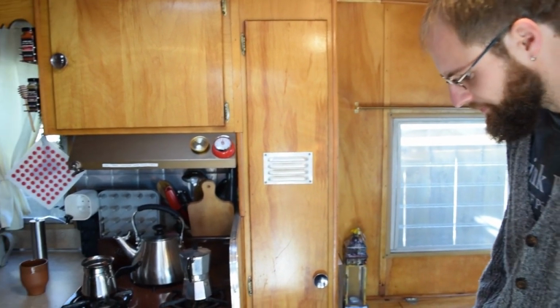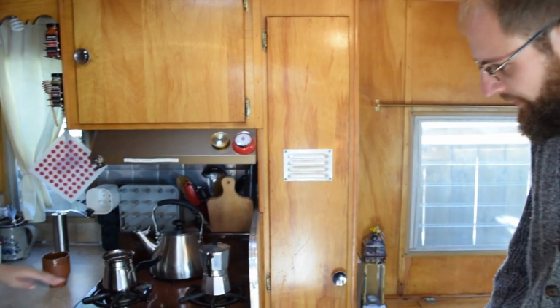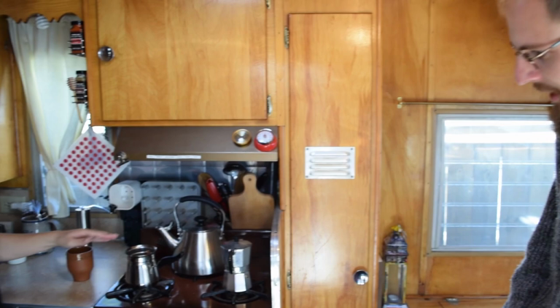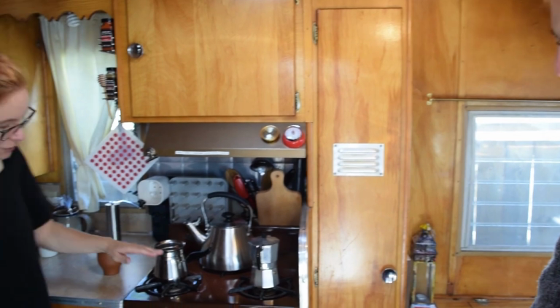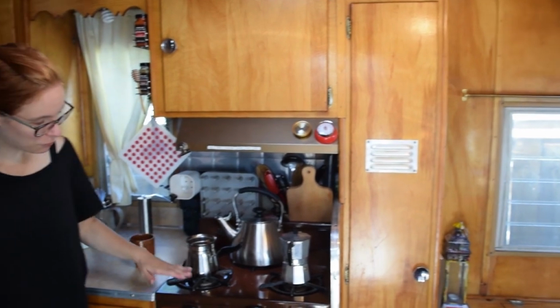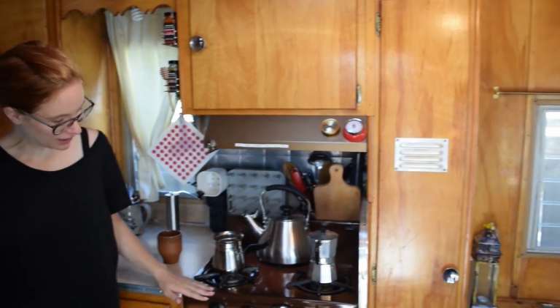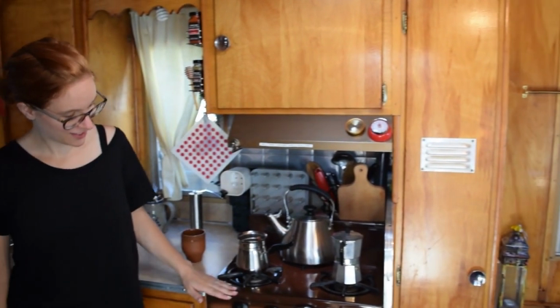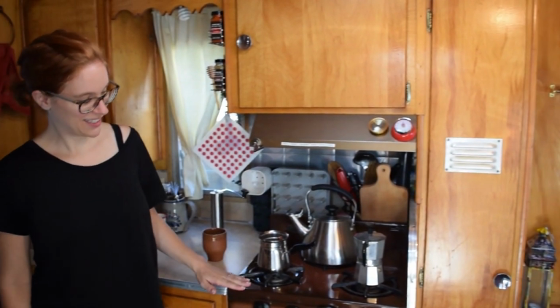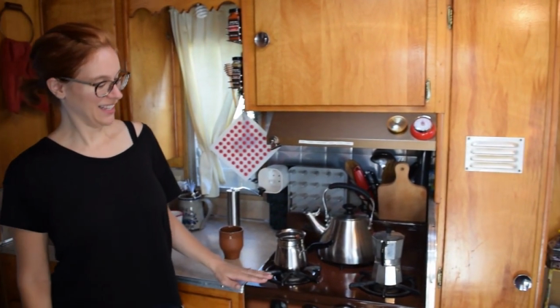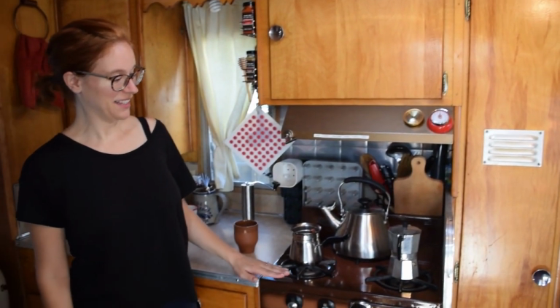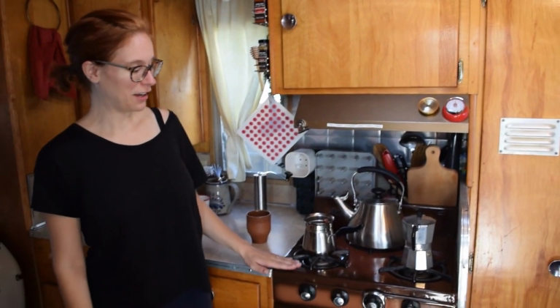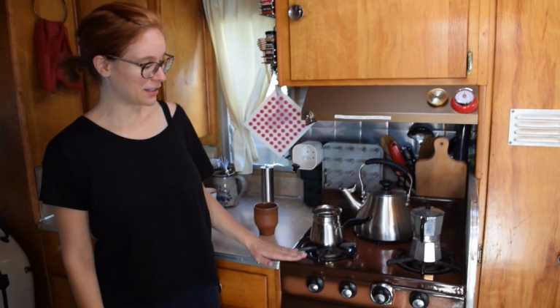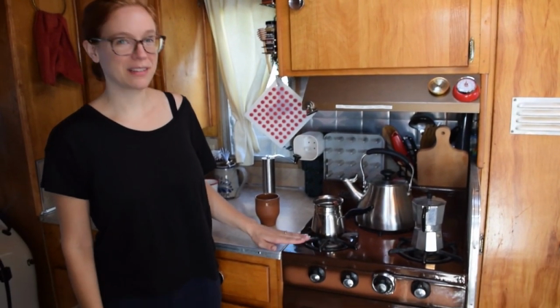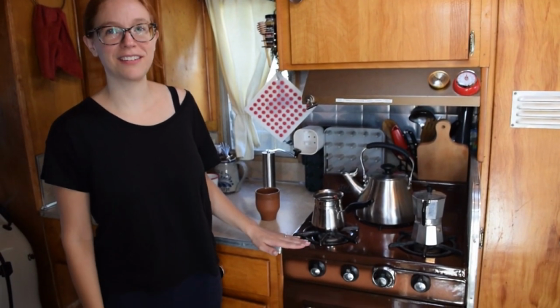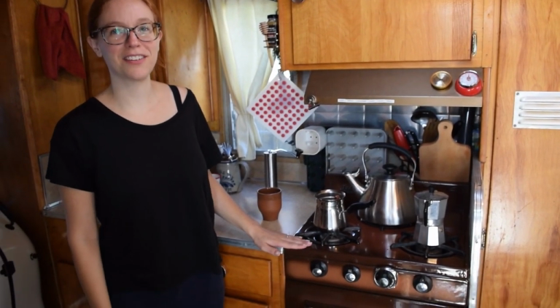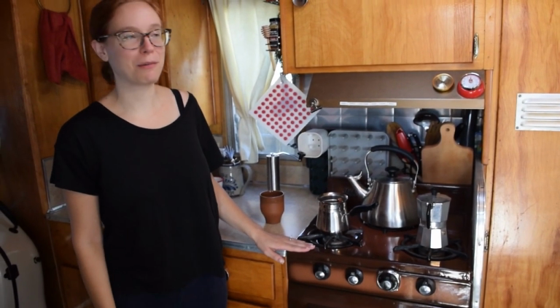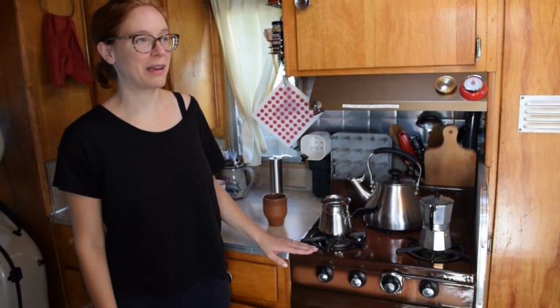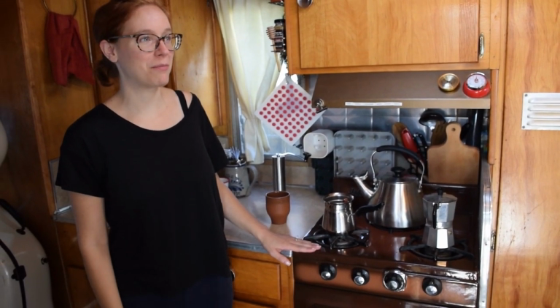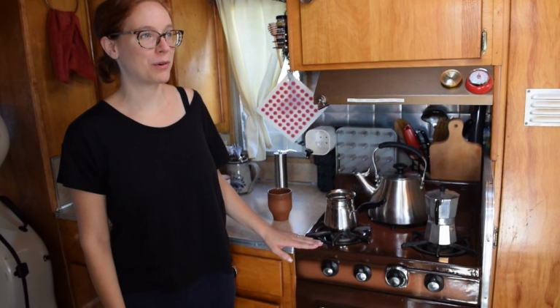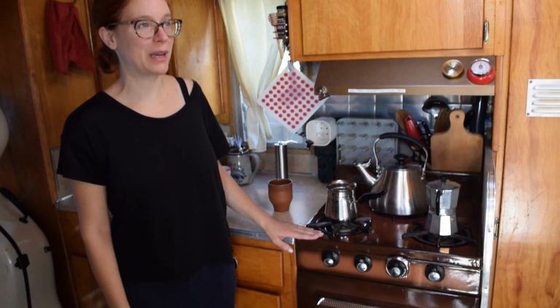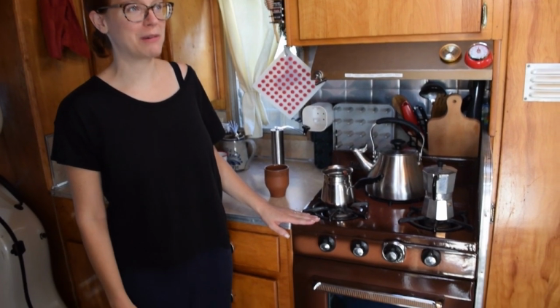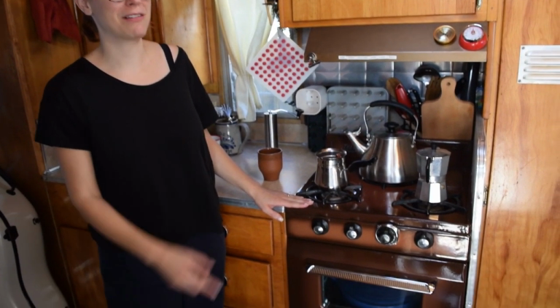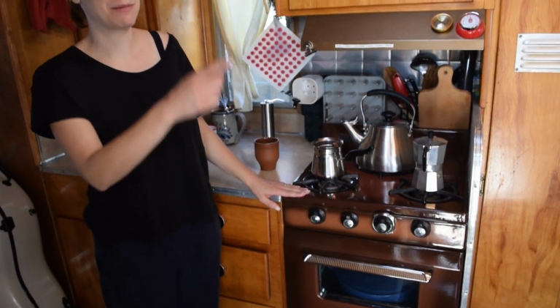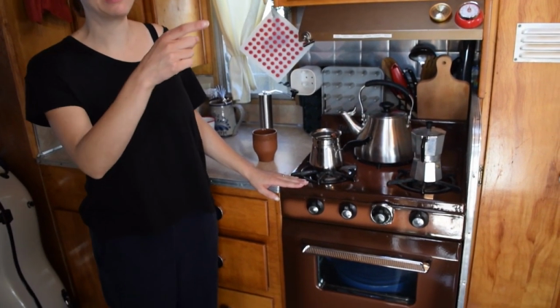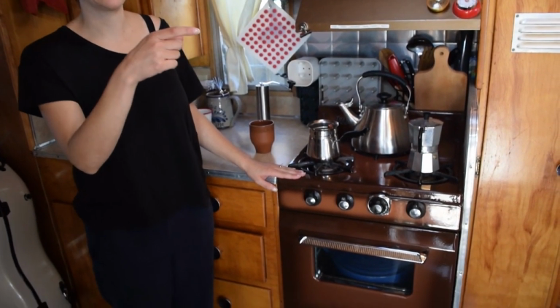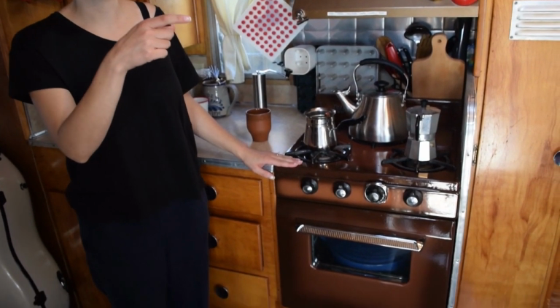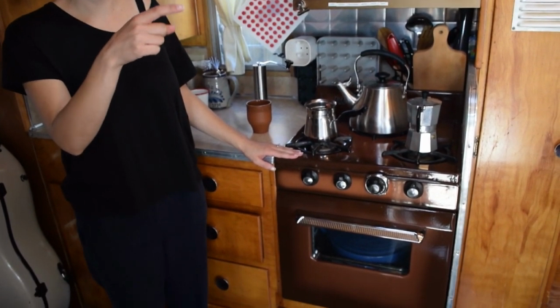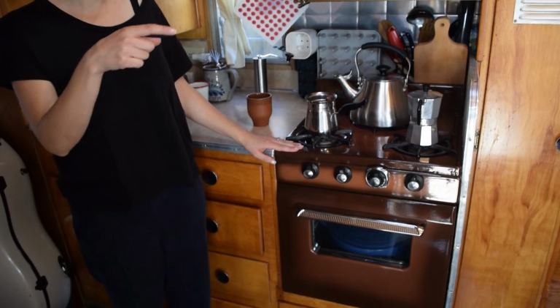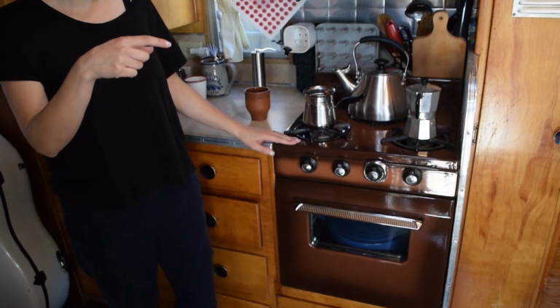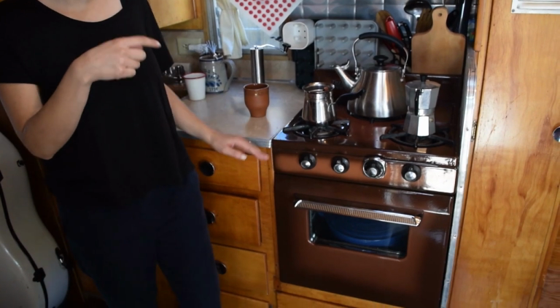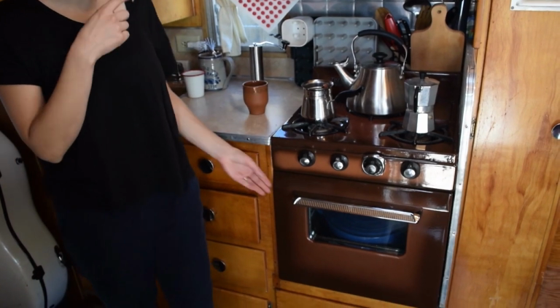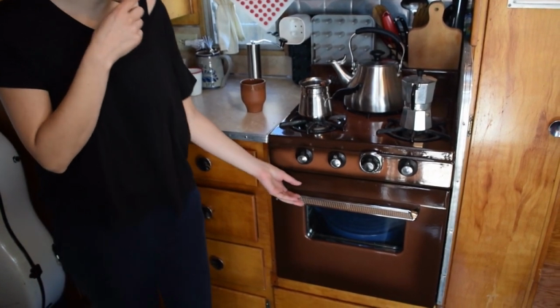The stove works — it's awesome. It's just run by propane. We have a couple of tanks on the outside of the trailer.